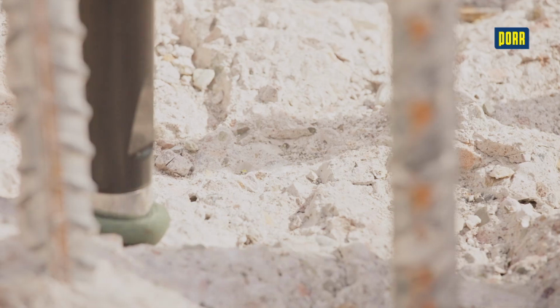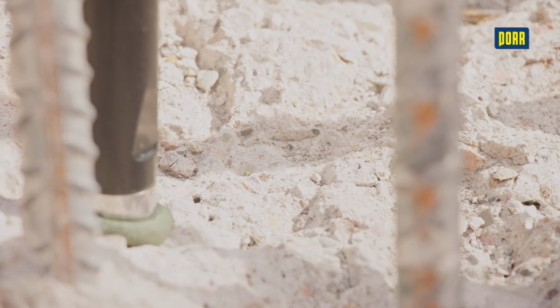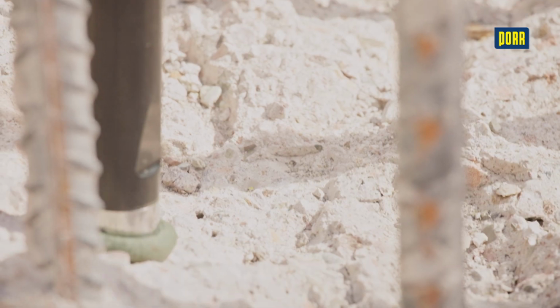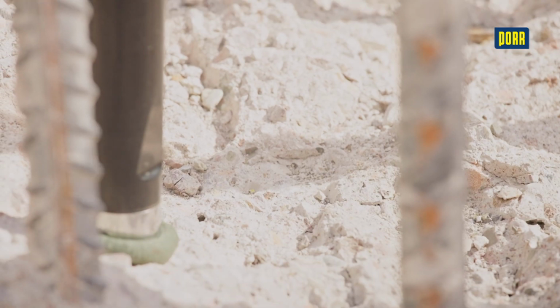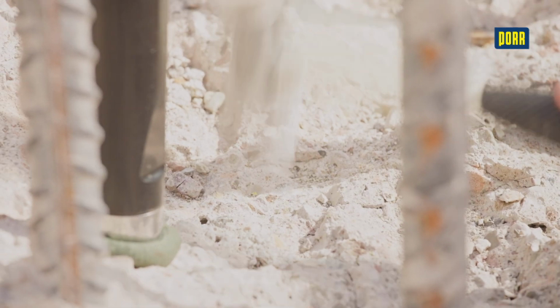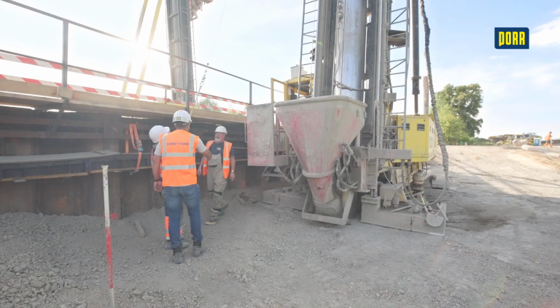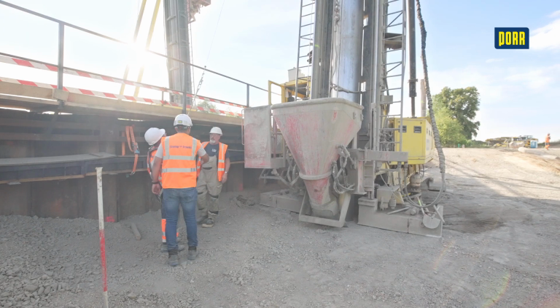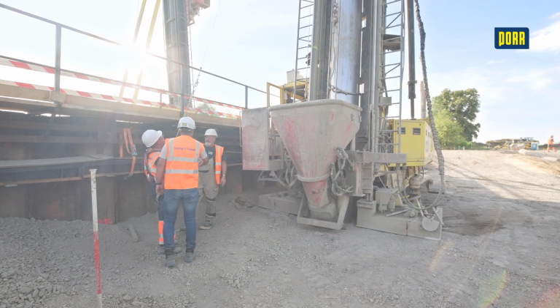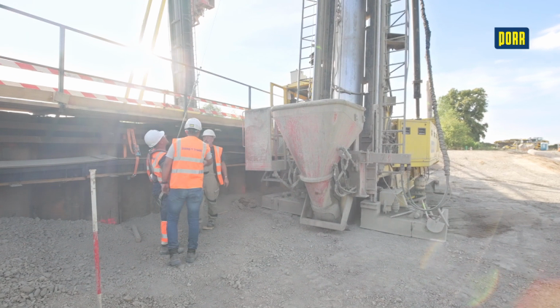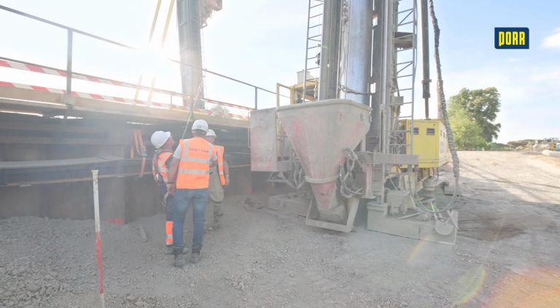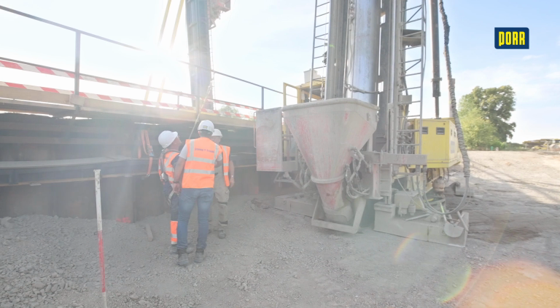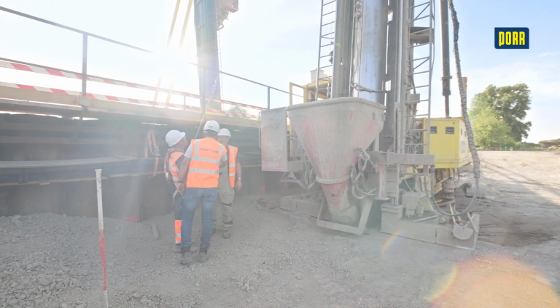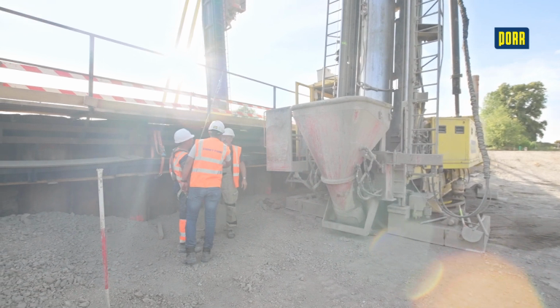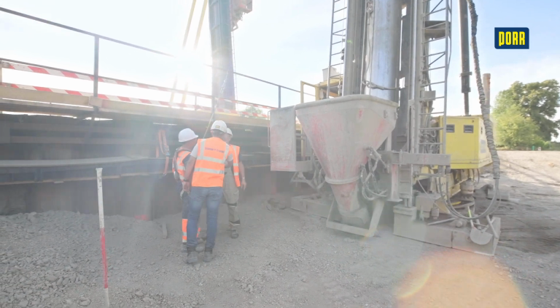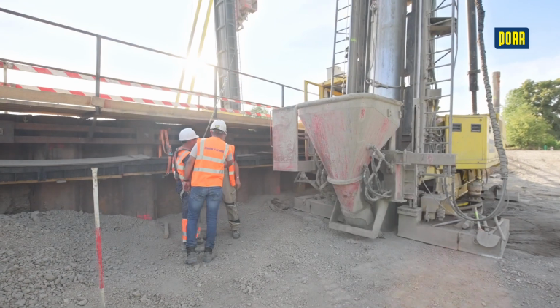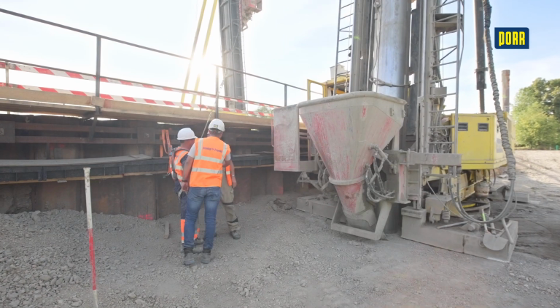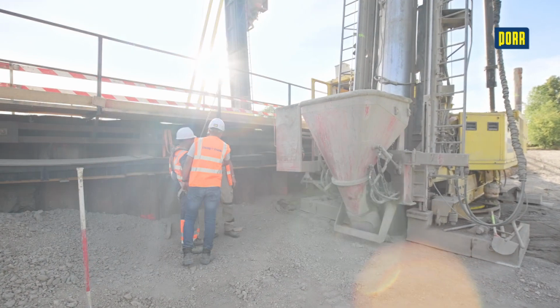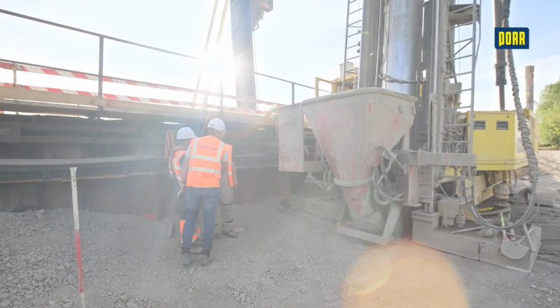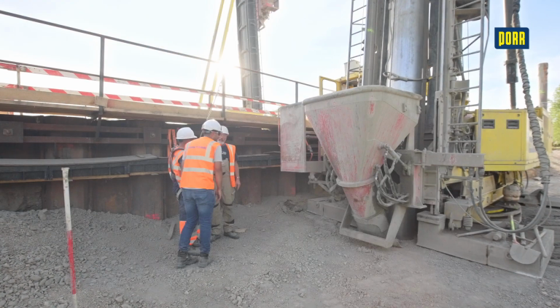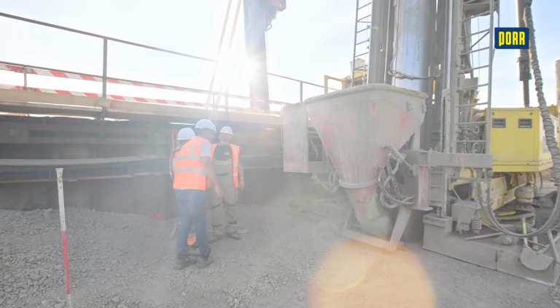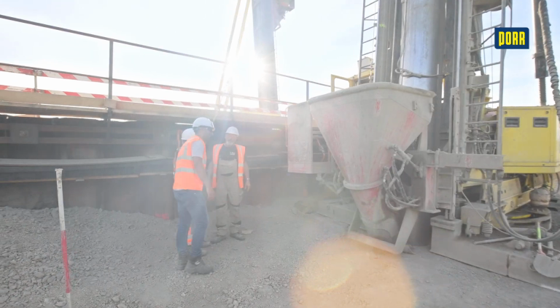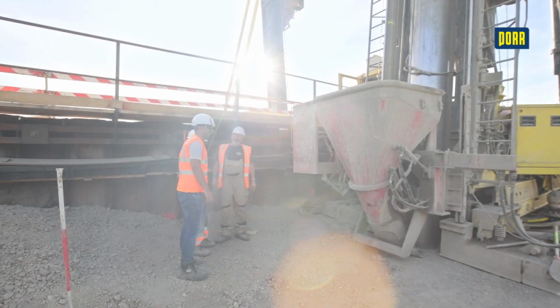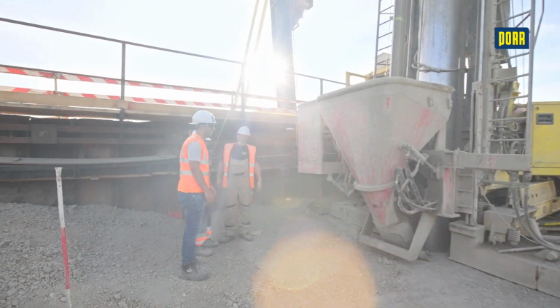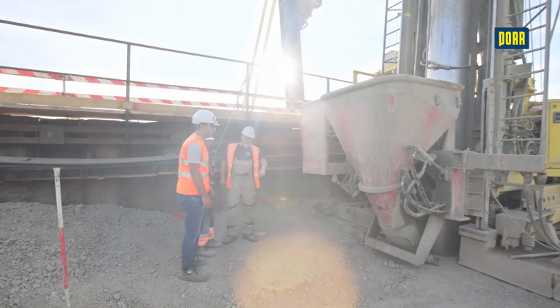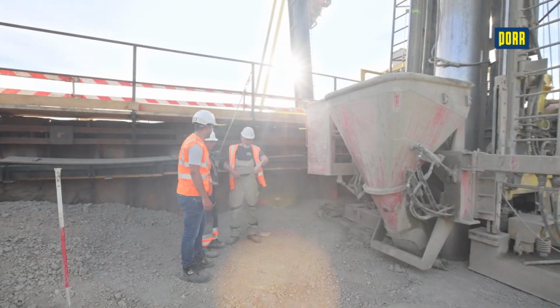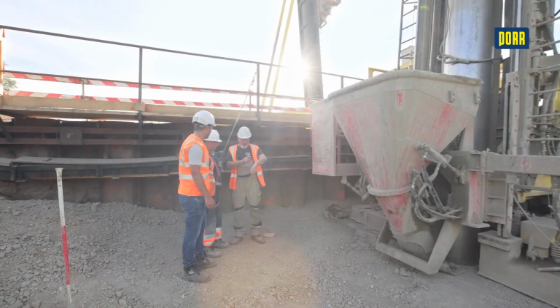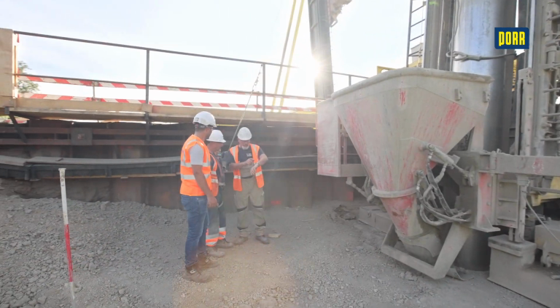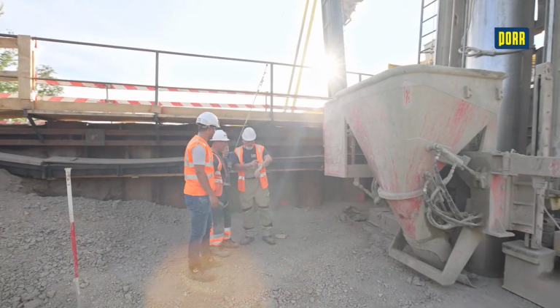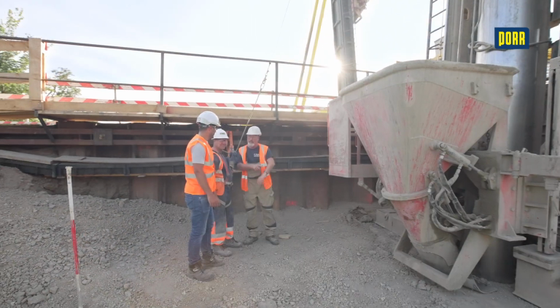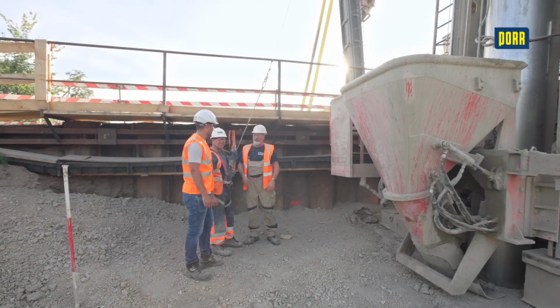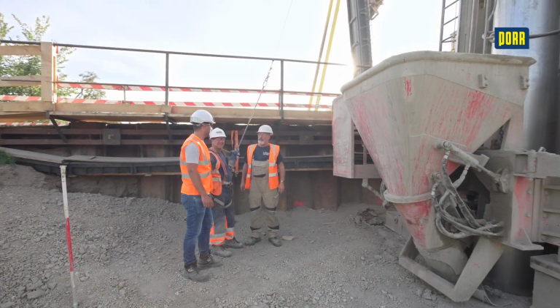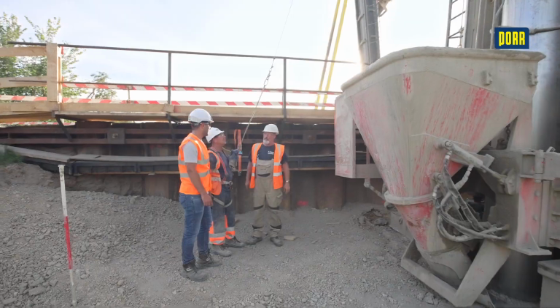Our experienced personnel are happy to implement a fully functional Franke pile system on your construction site.